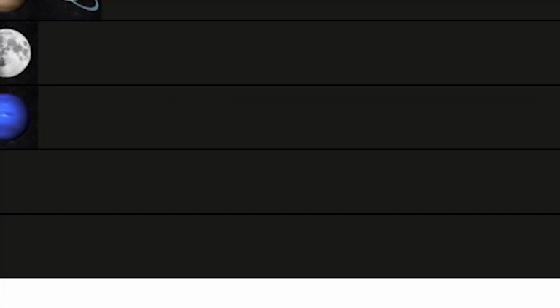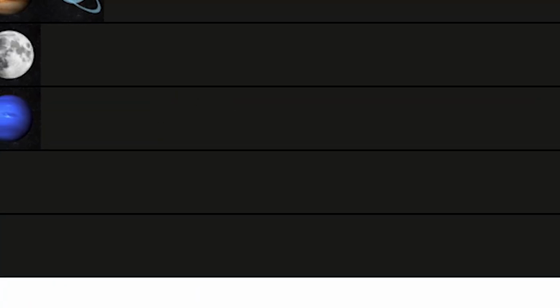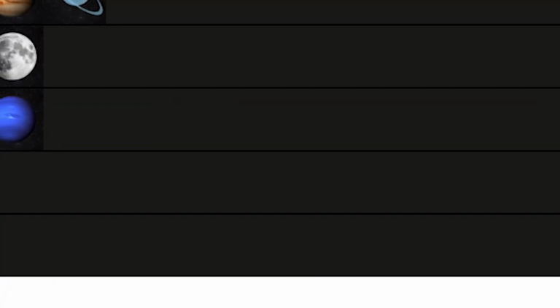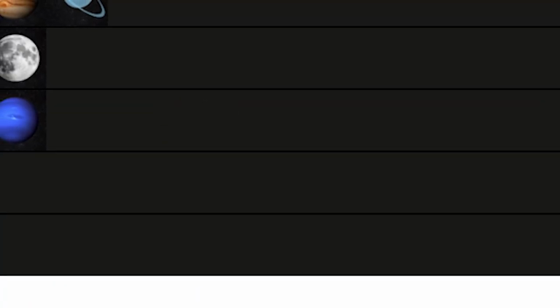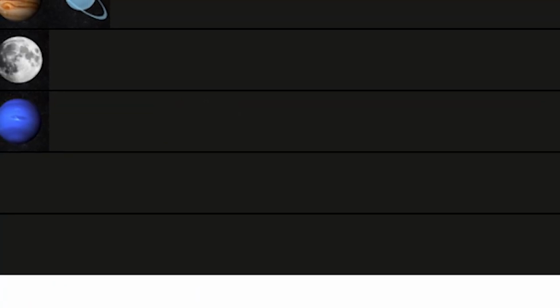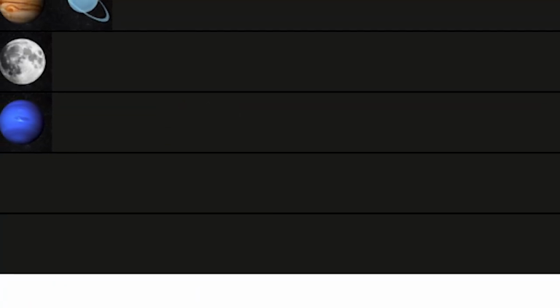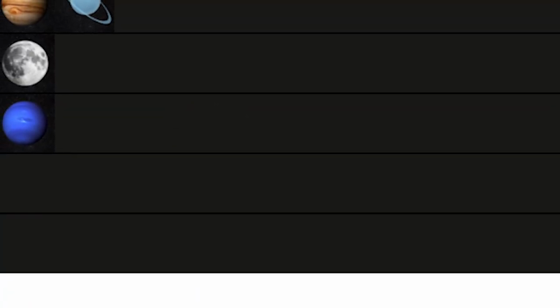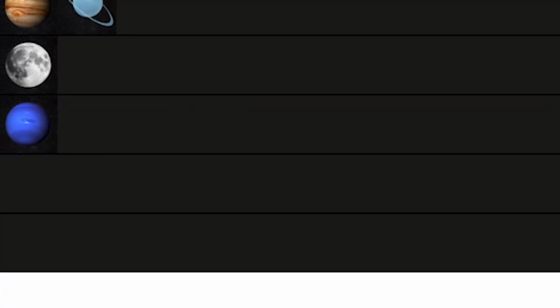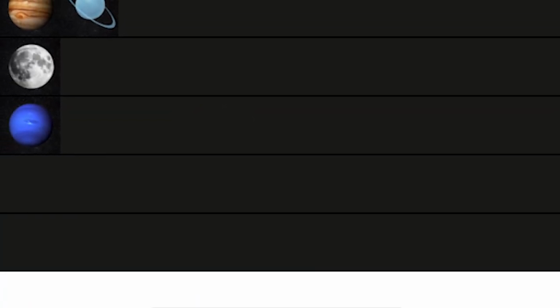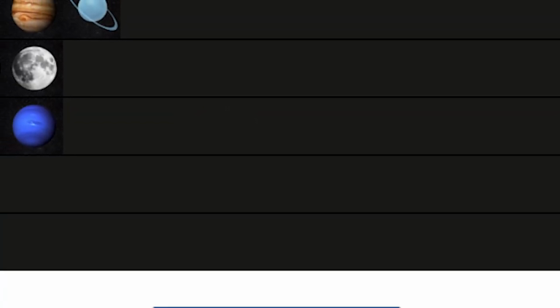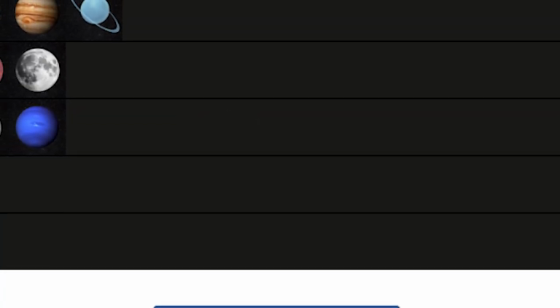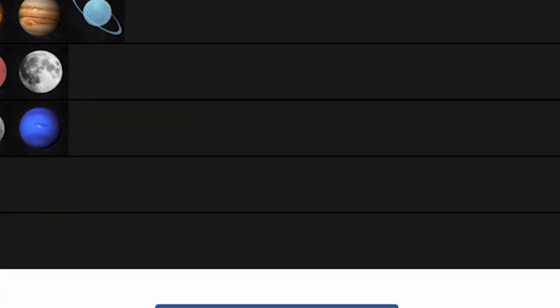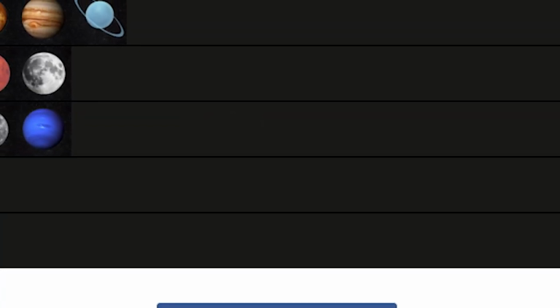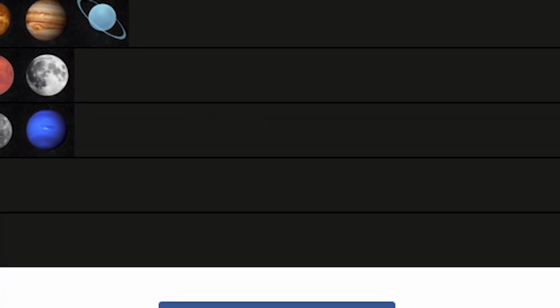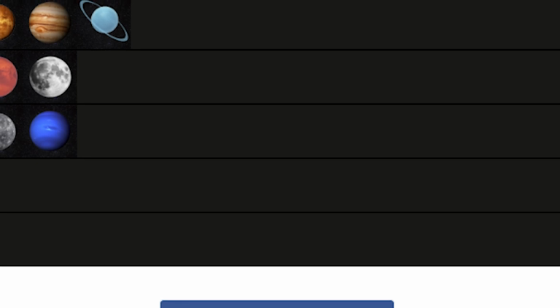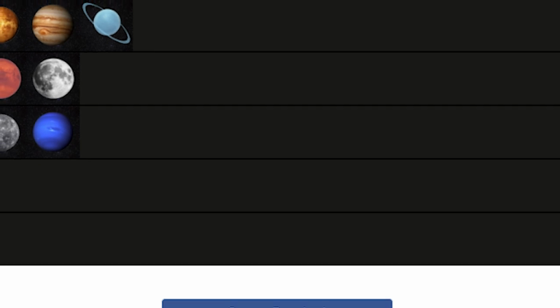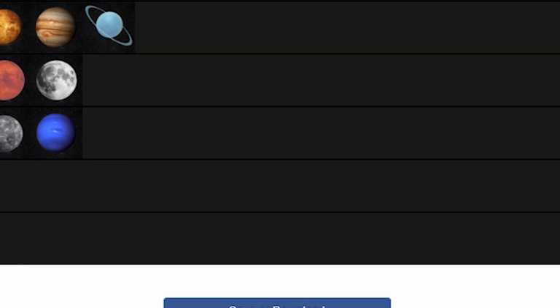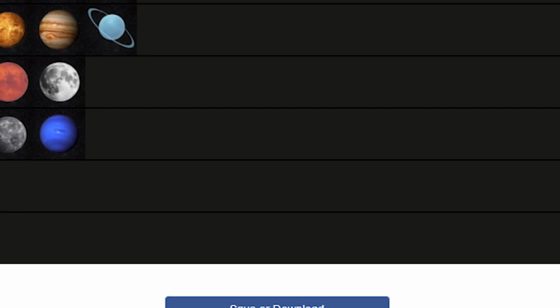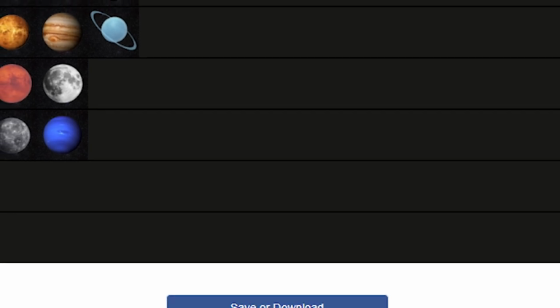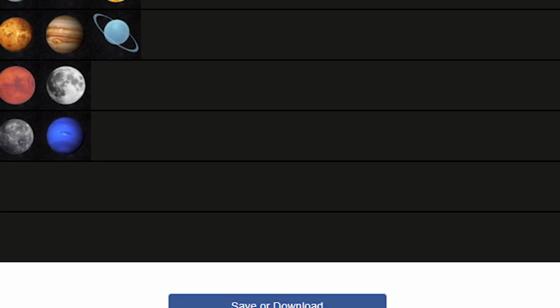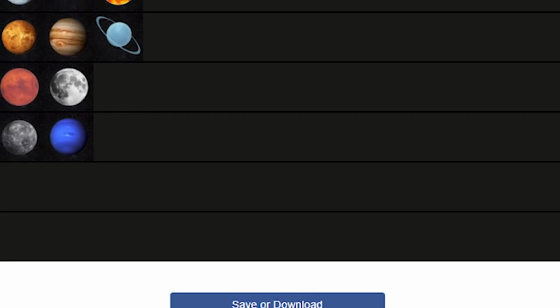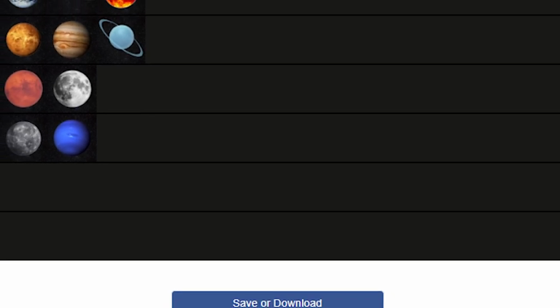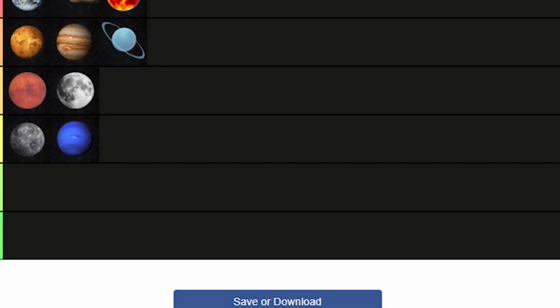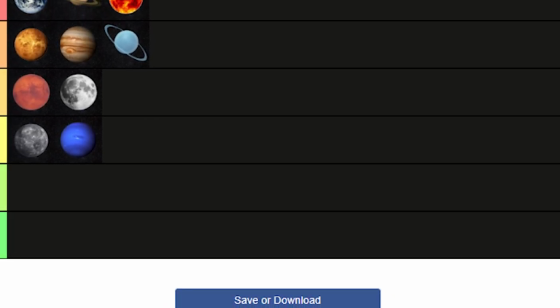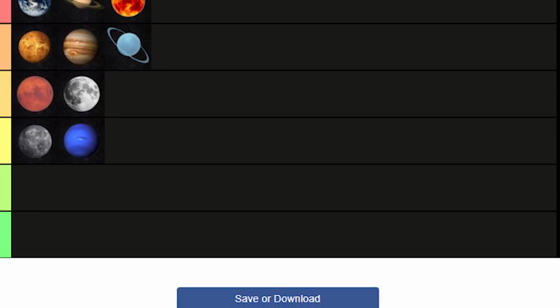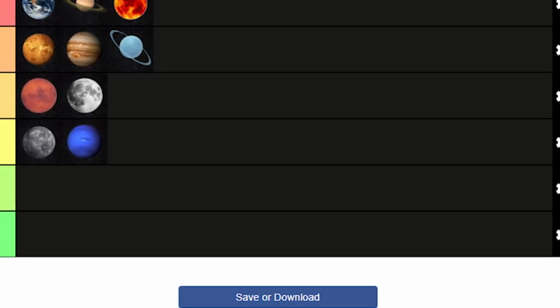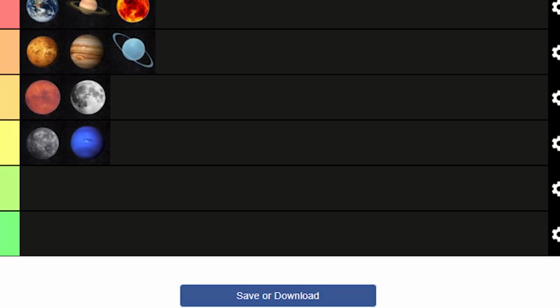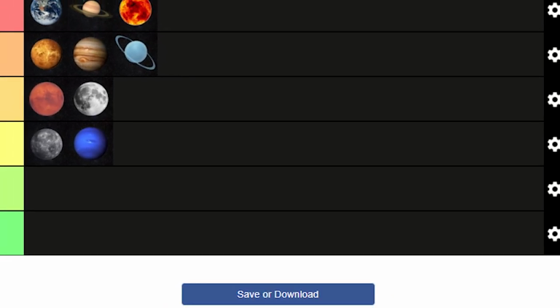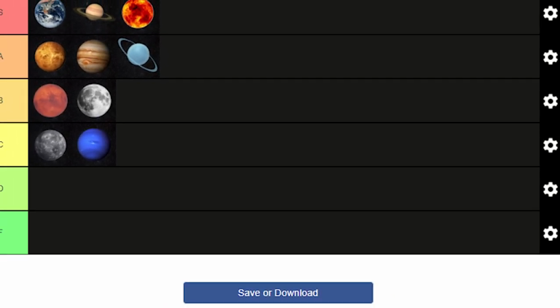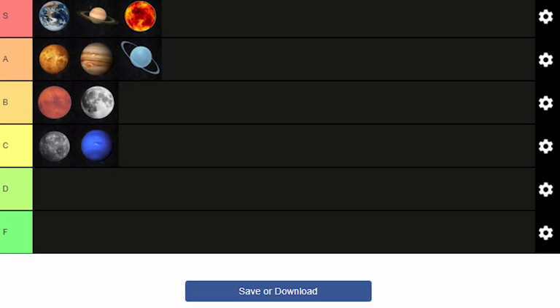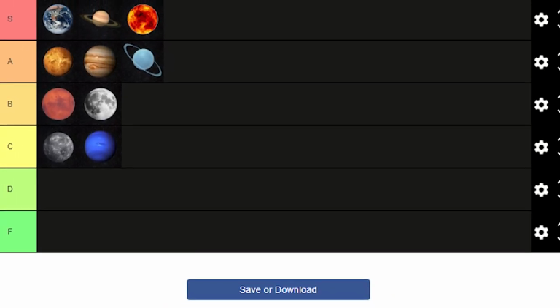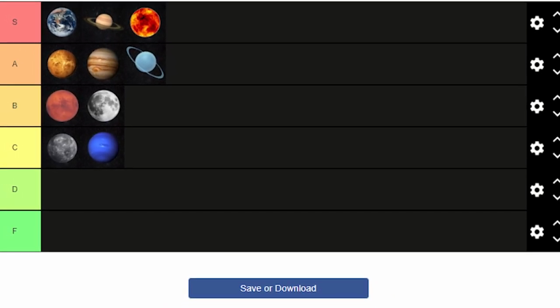And that wraps up our space tier list. Space is infinitely large and there is so much more to cover, so stick around for part 2. Let me know what you think down below and I'll catch you next time.